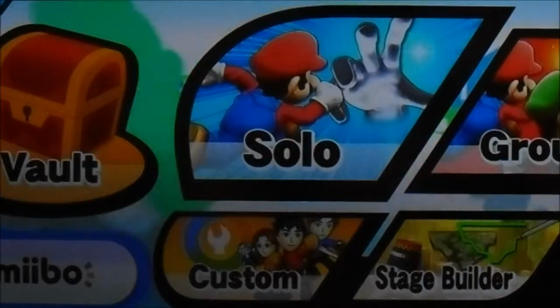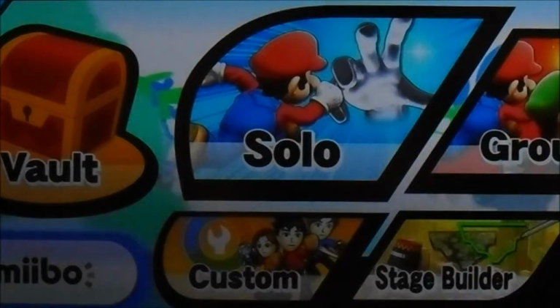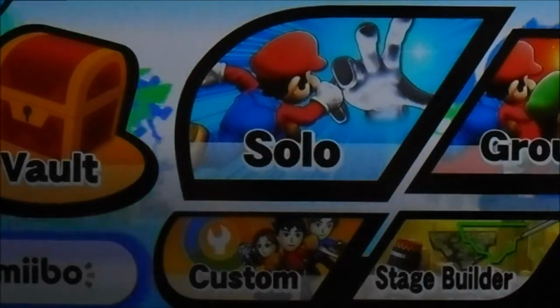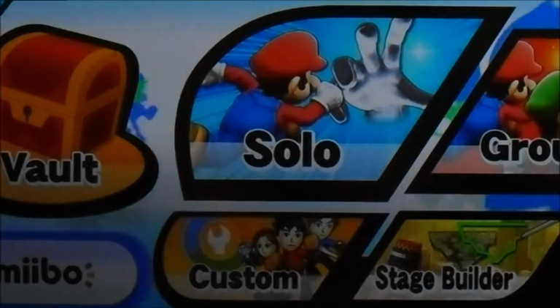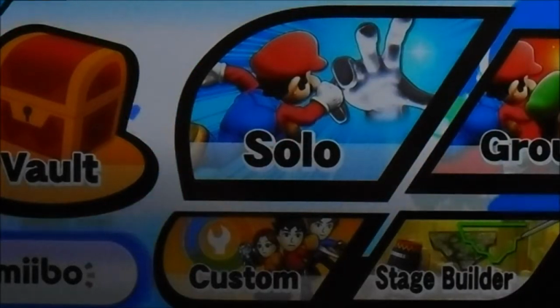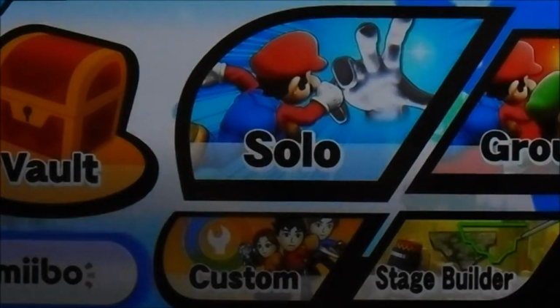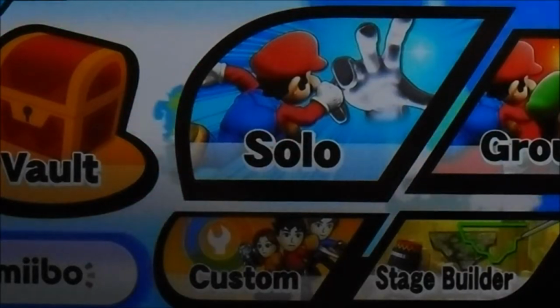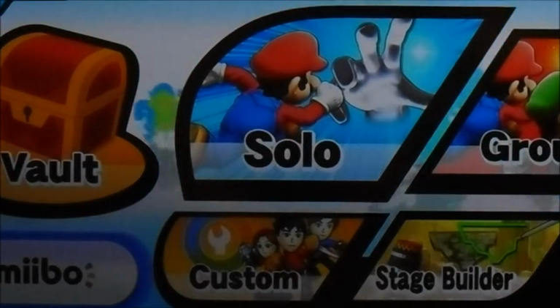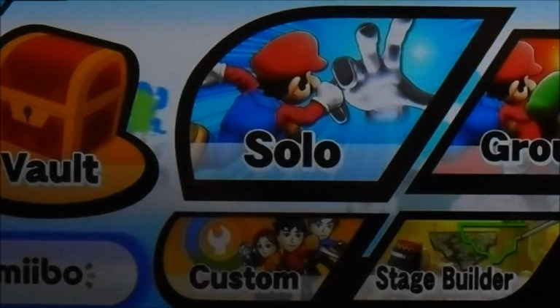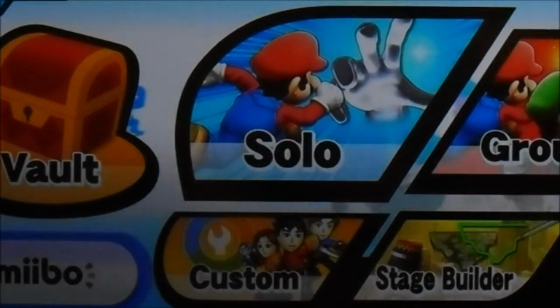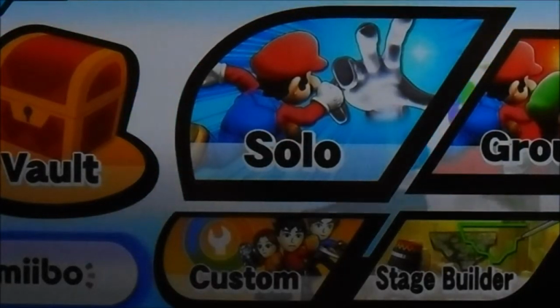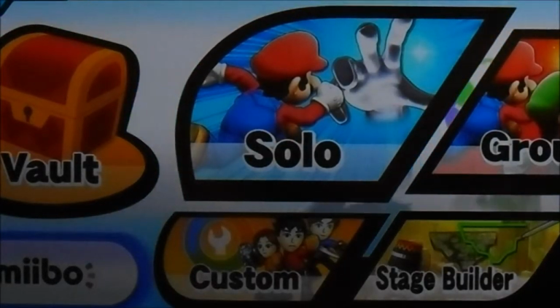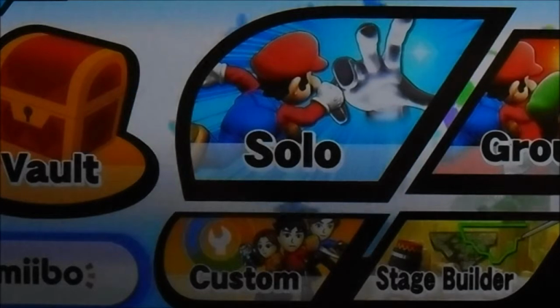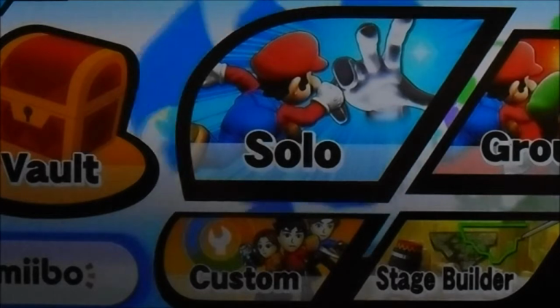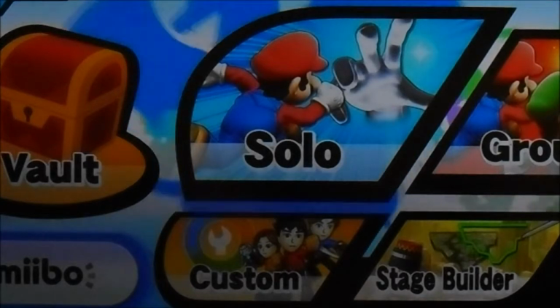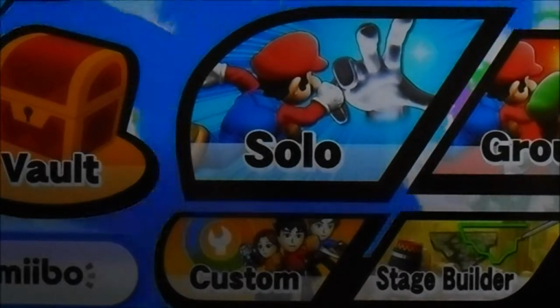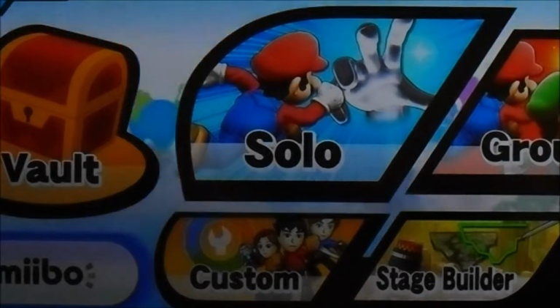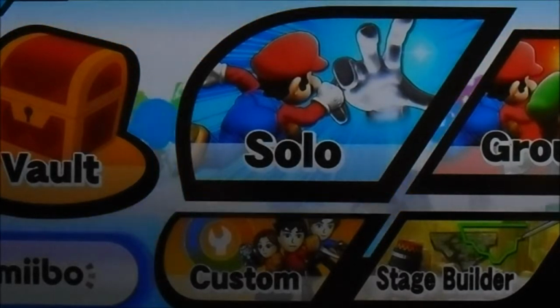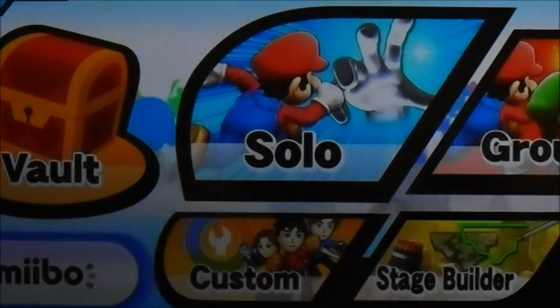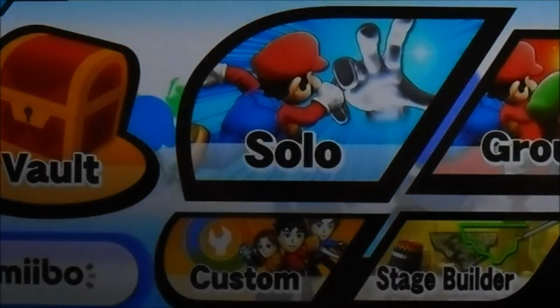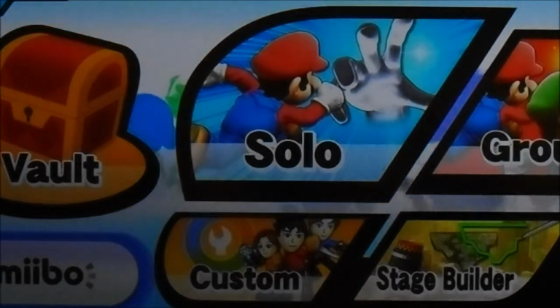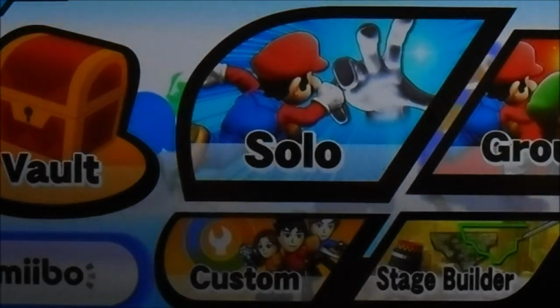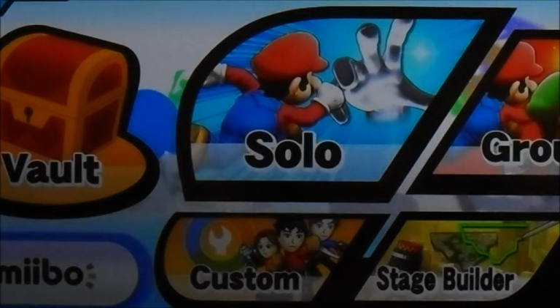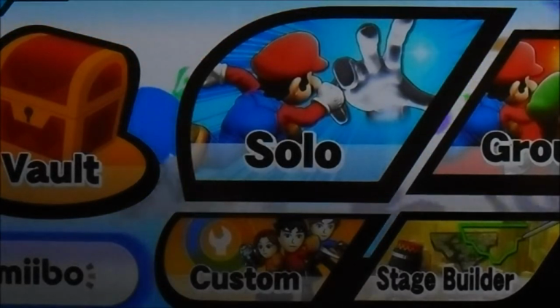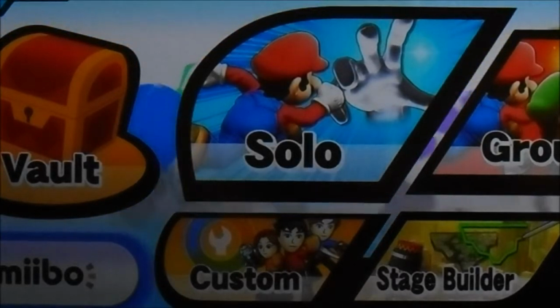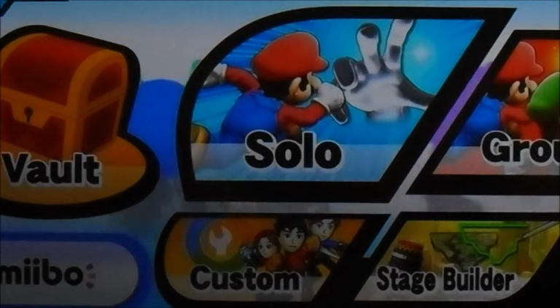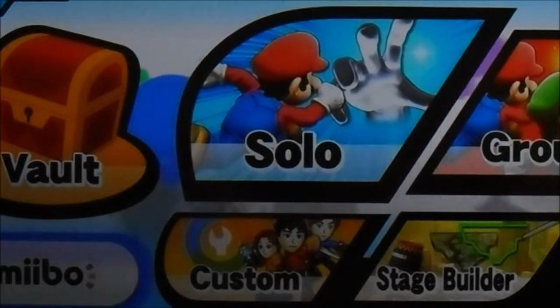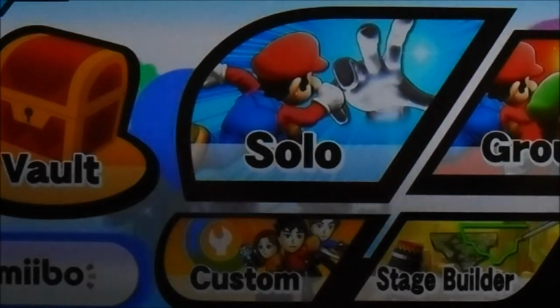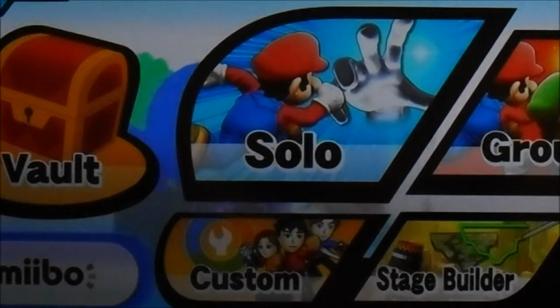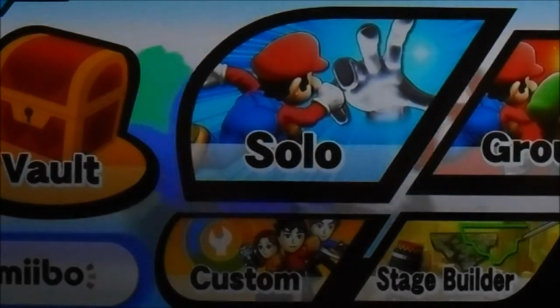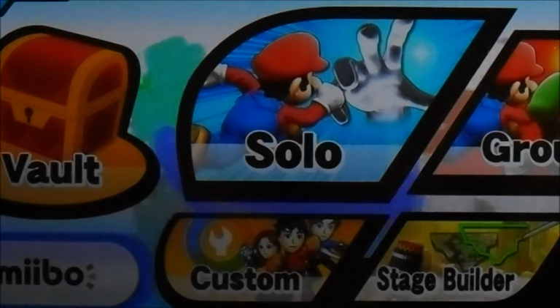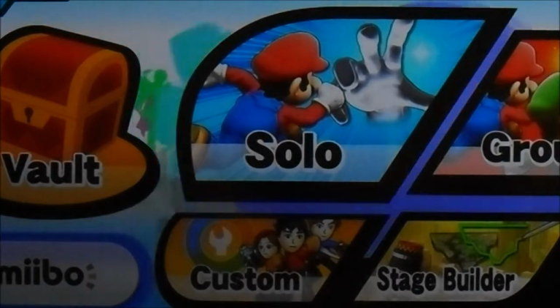Hey YouTube! I'd like to do a video of how to train an amiibo to be your own personalized figure player.